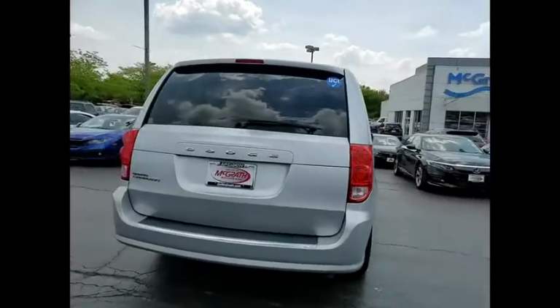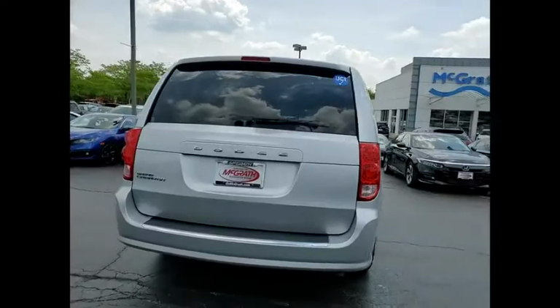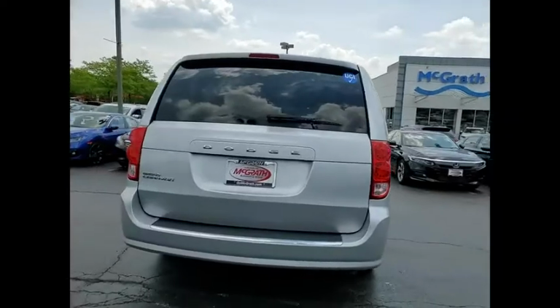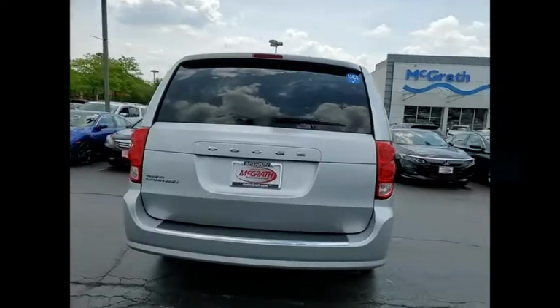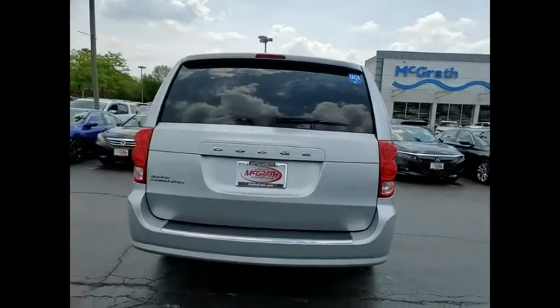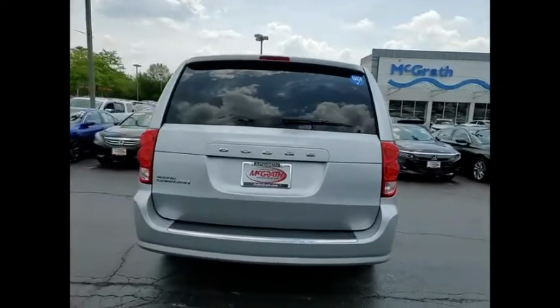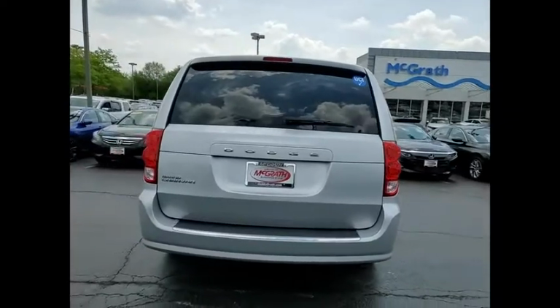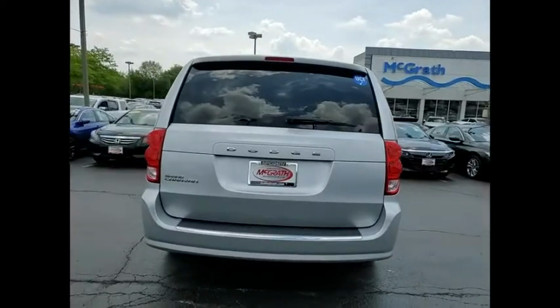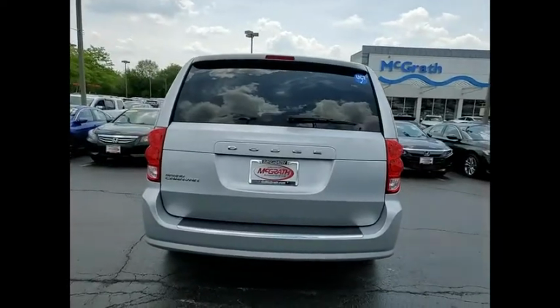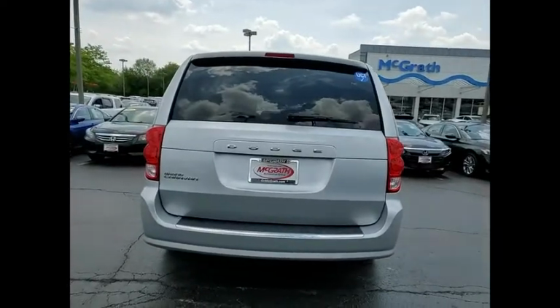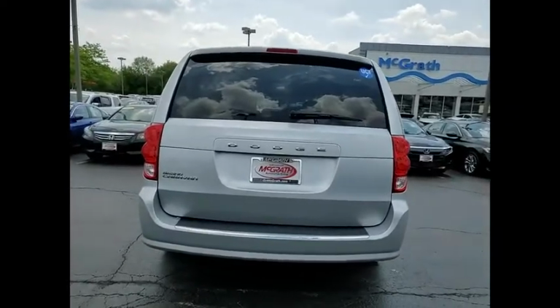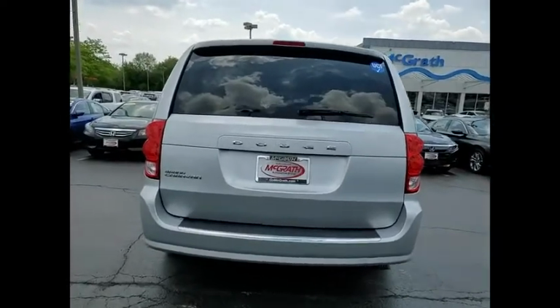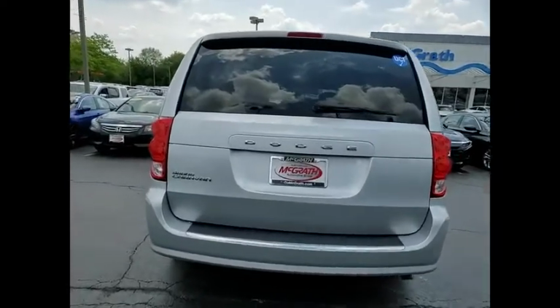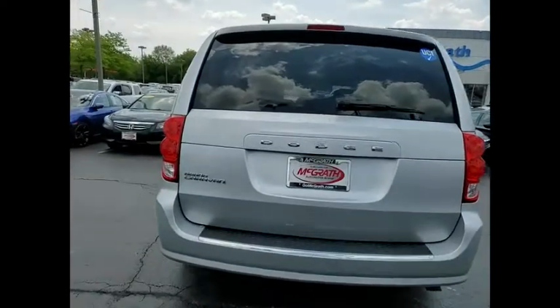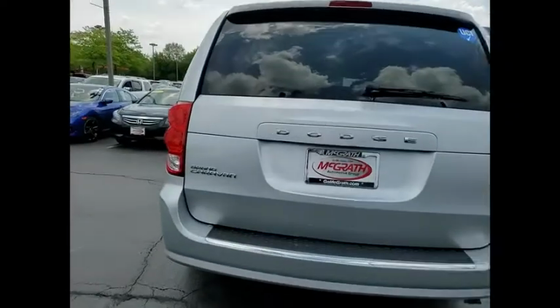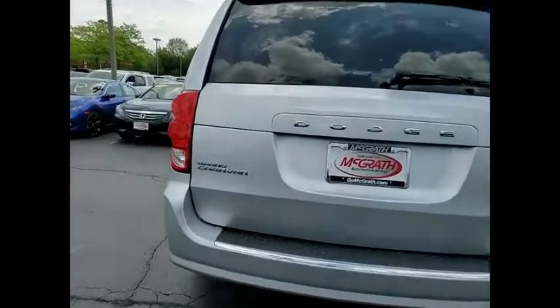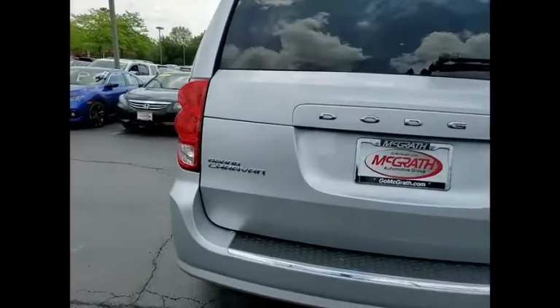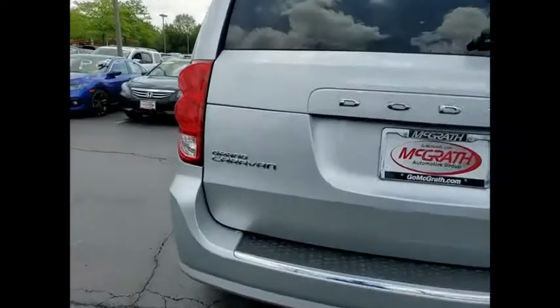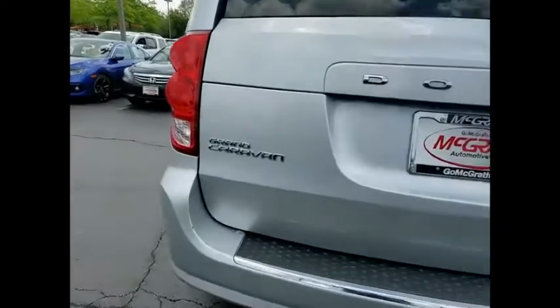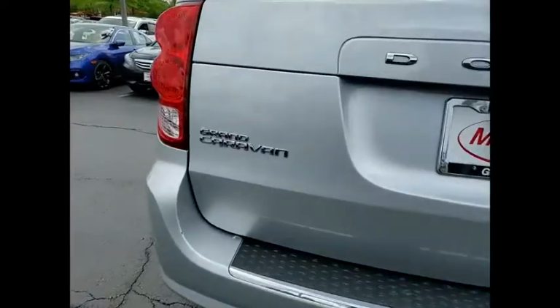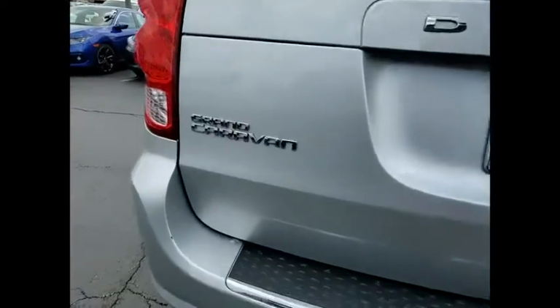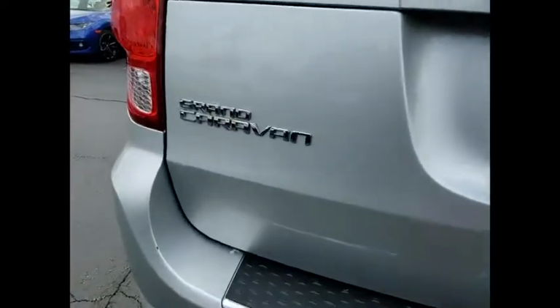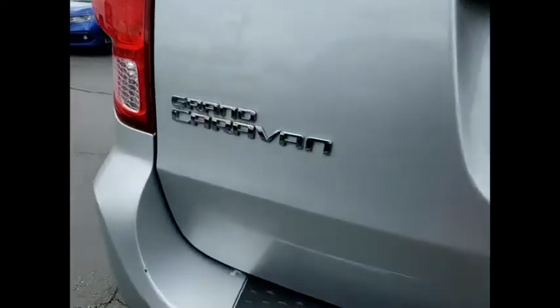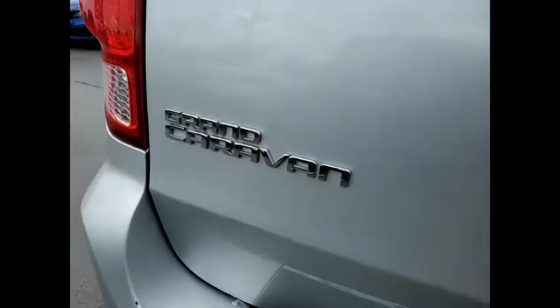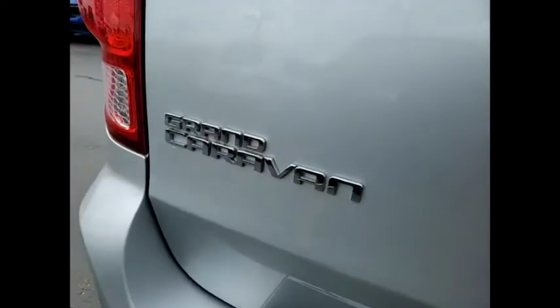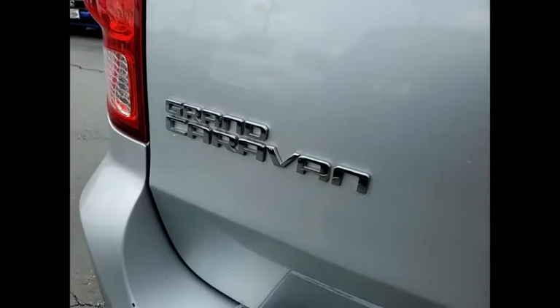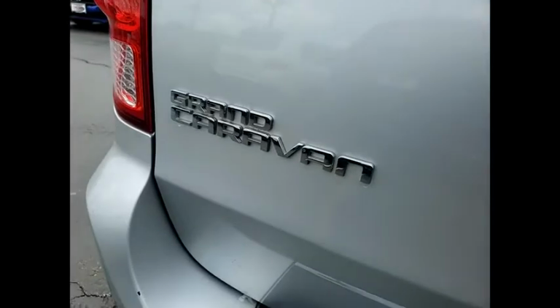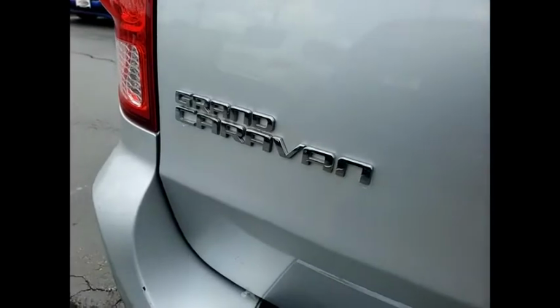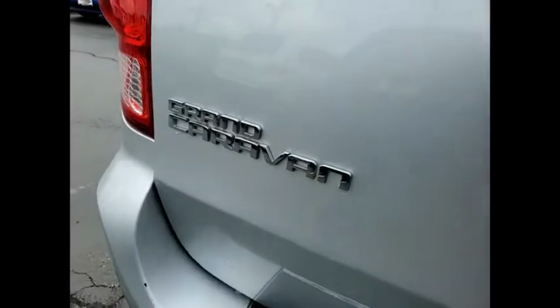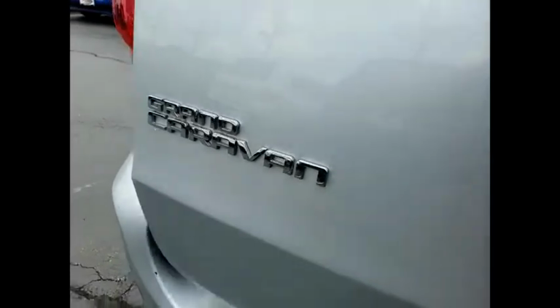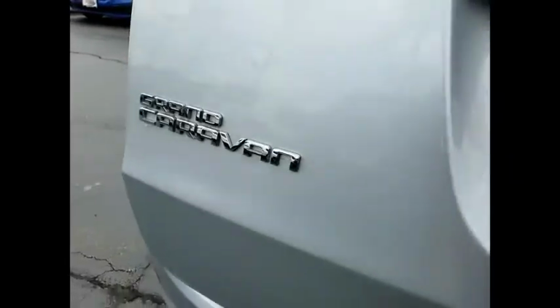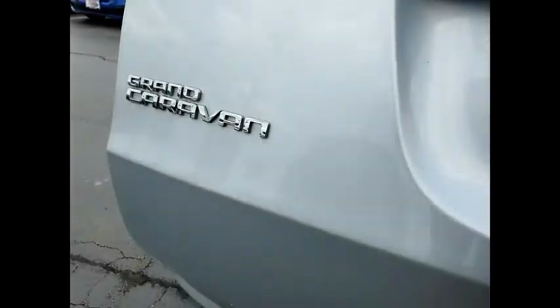This vehicle has less than 120,000 miles. Here are some of this vehicle's great options: tire pressure monitor,